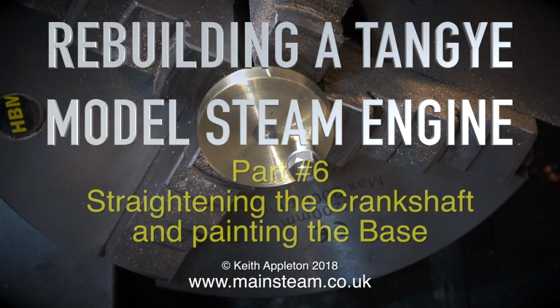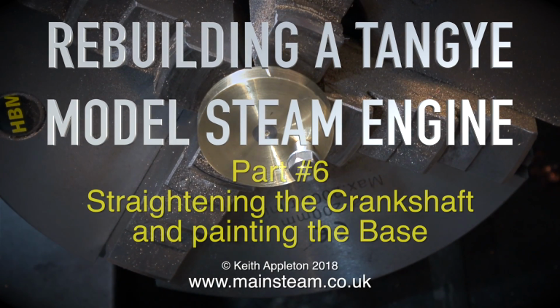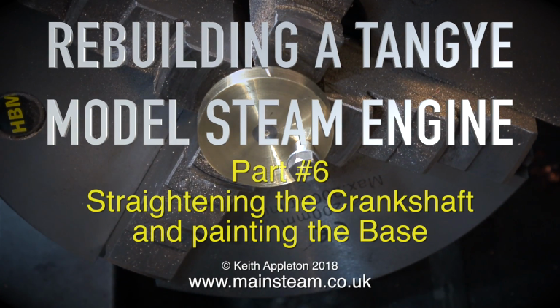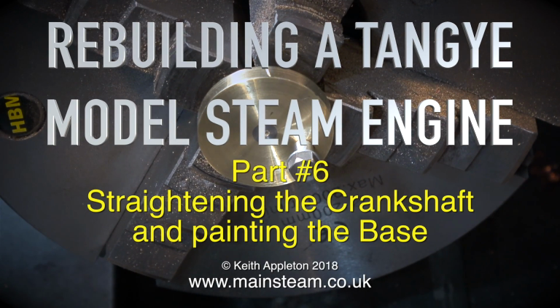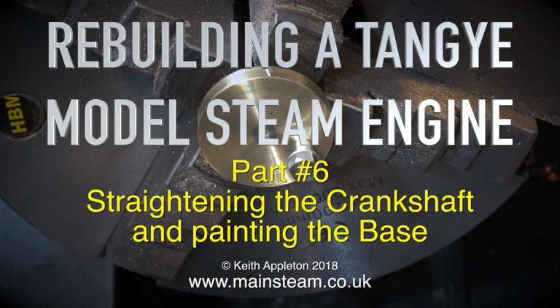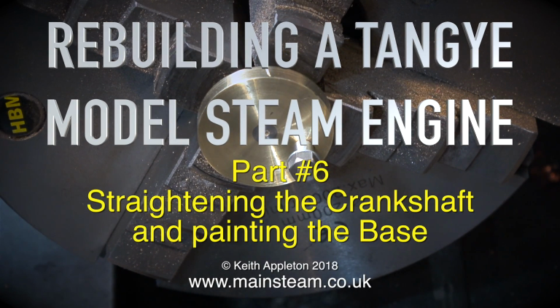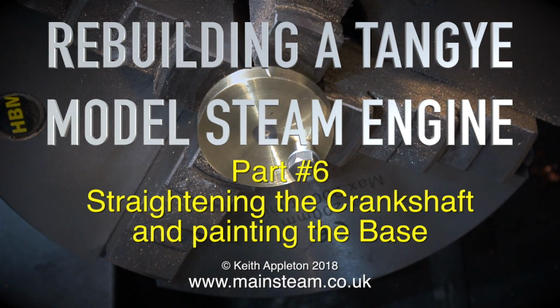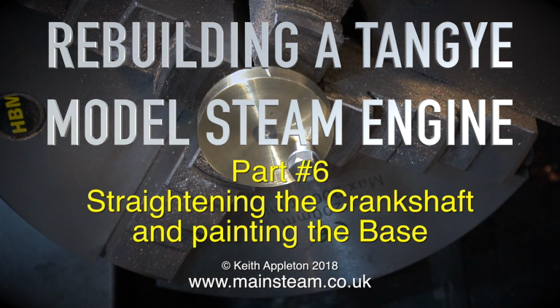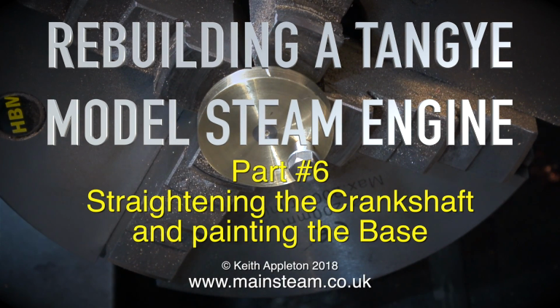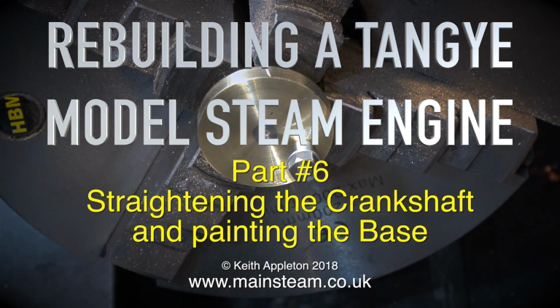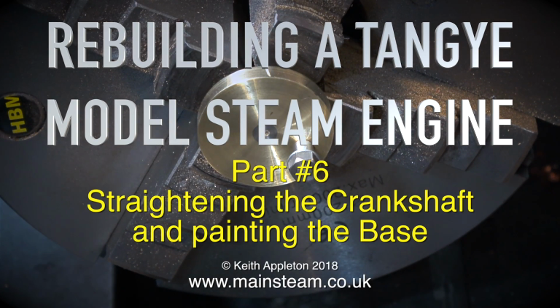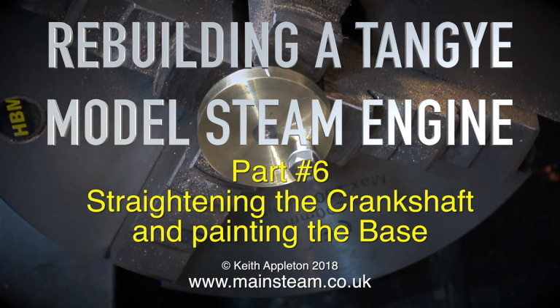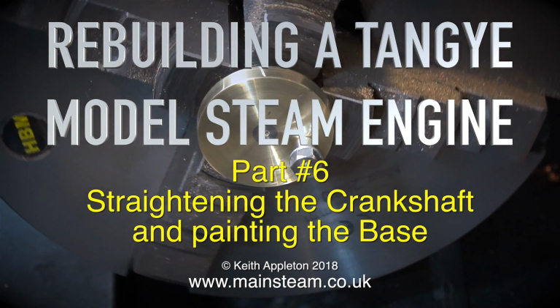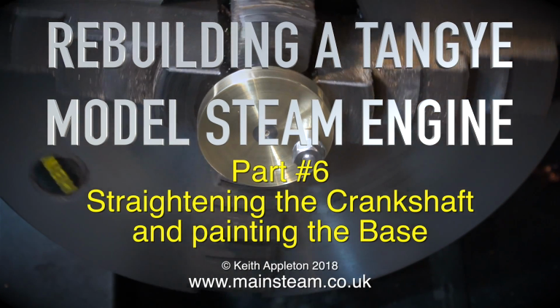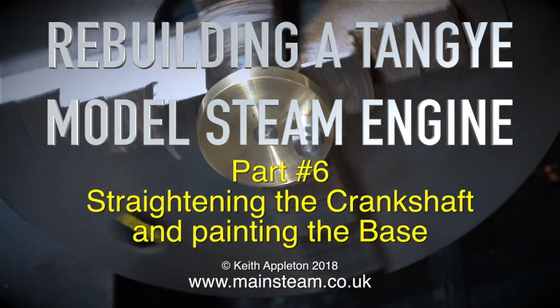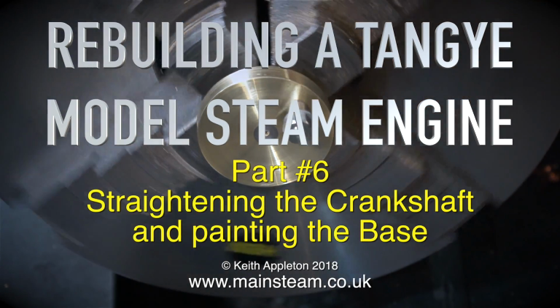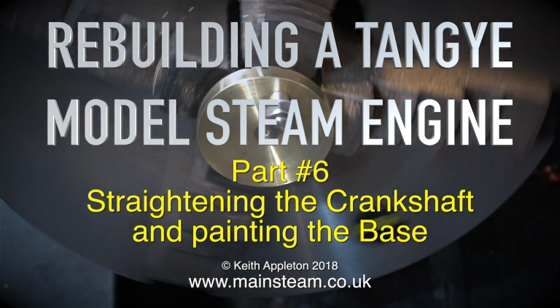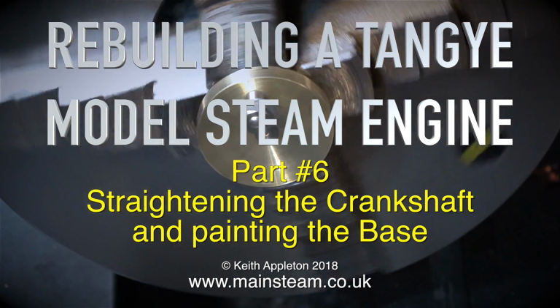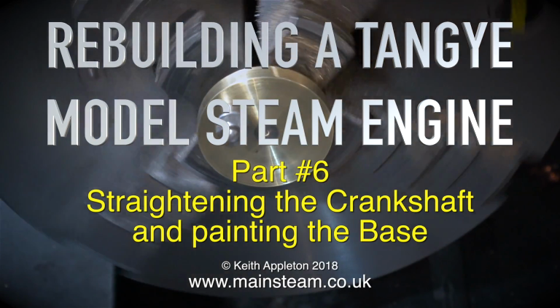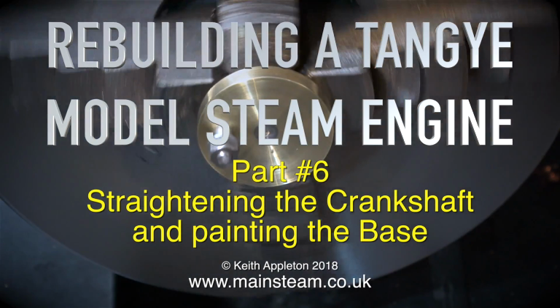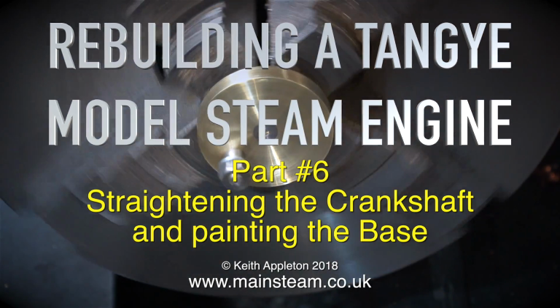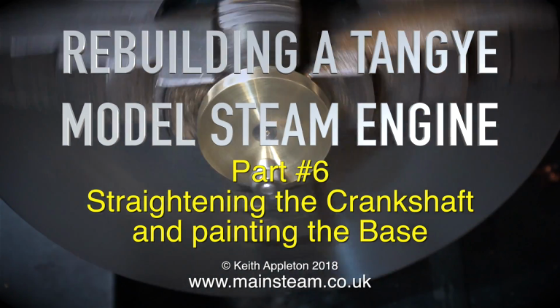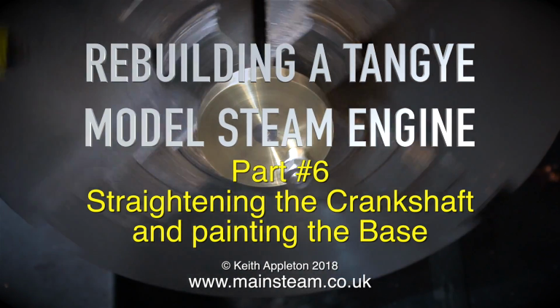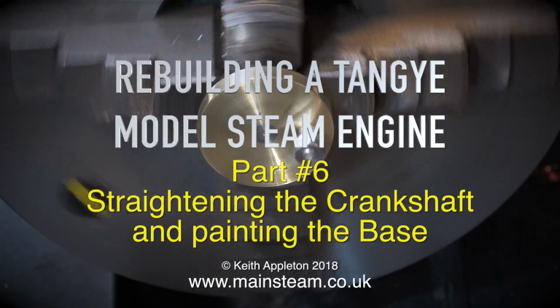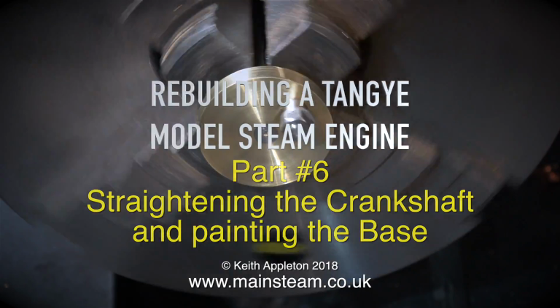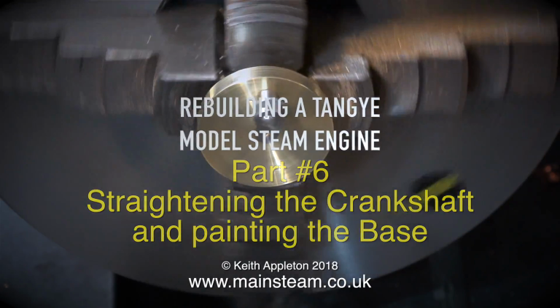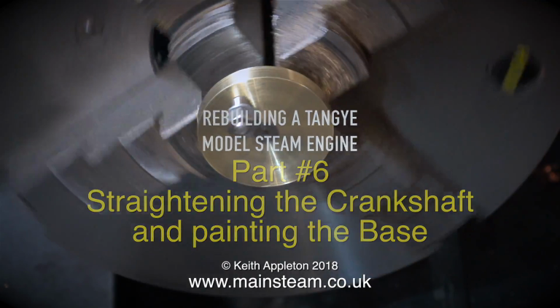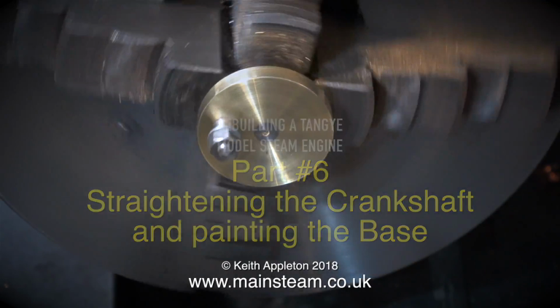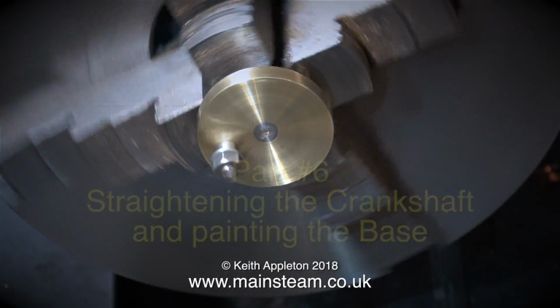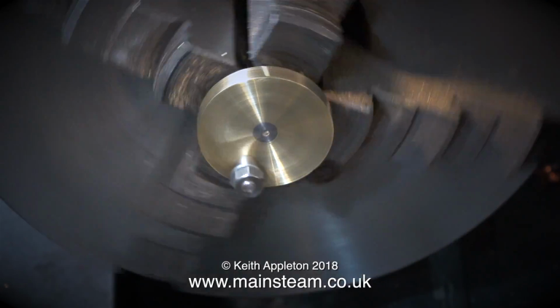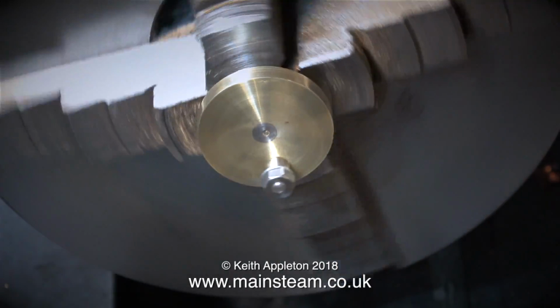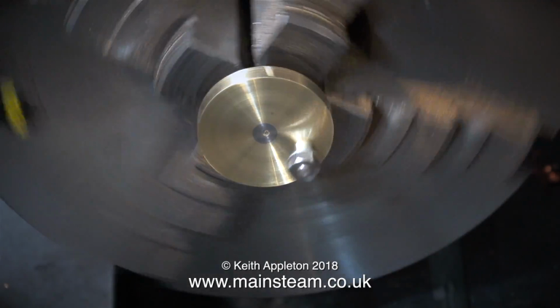Rebuilding a Tangy model steam engine, part 6: straightening the crankshaft and painting the base.